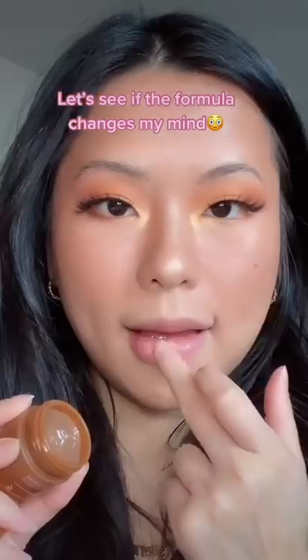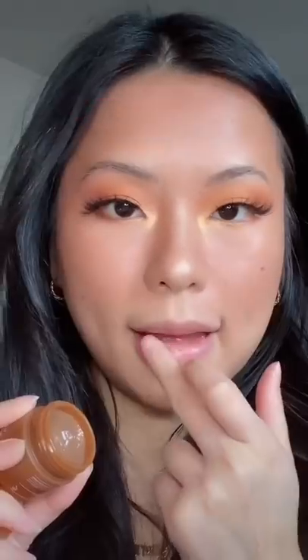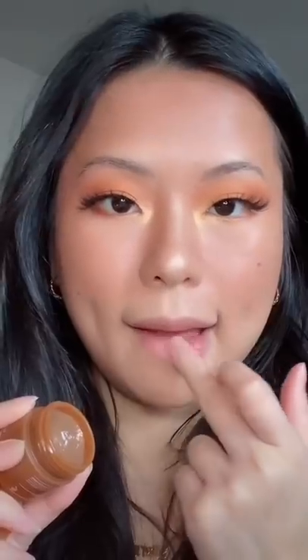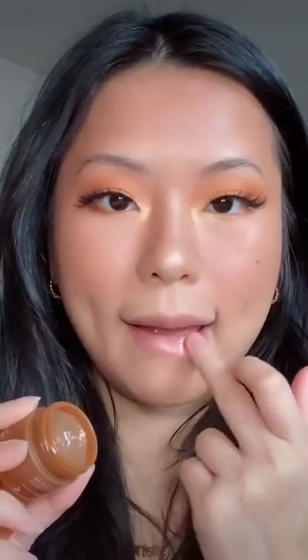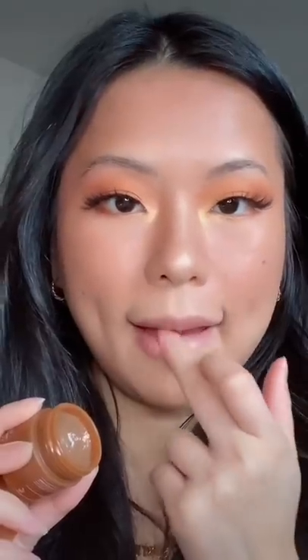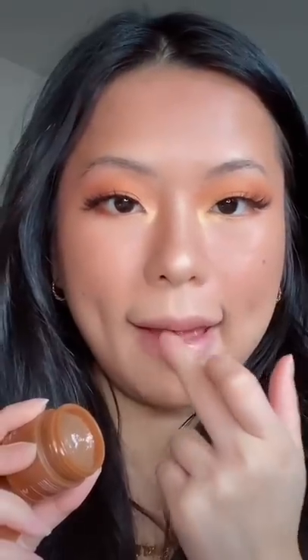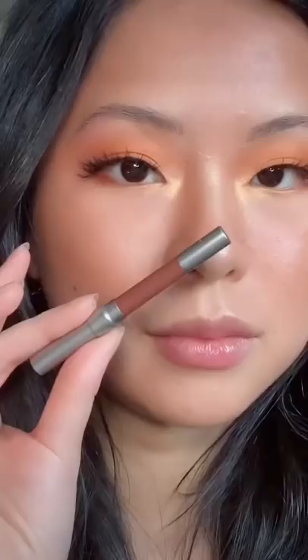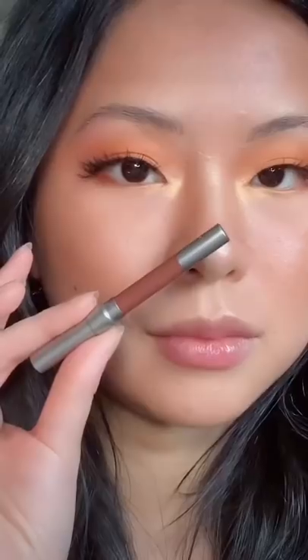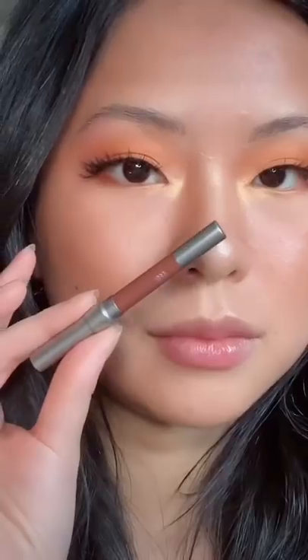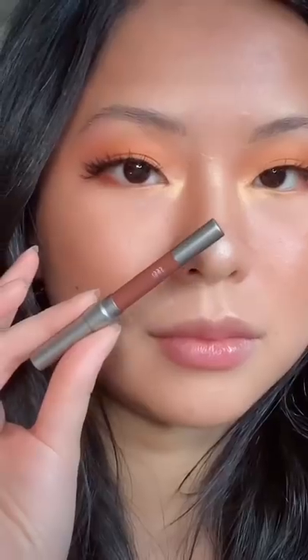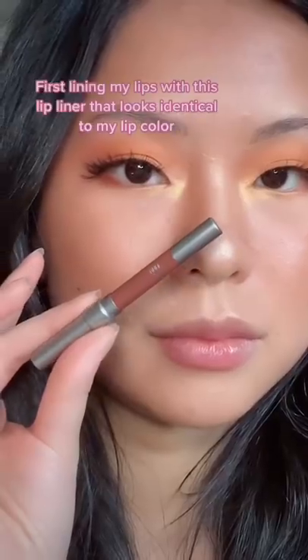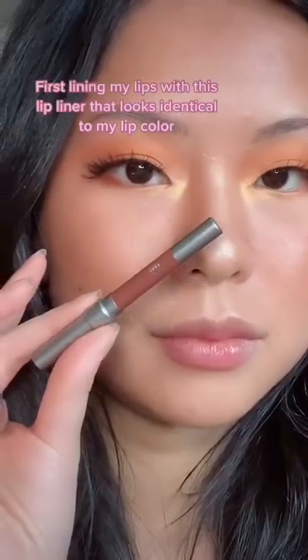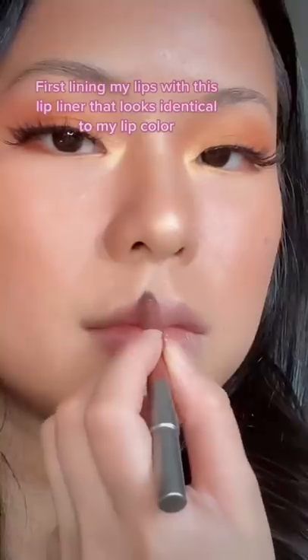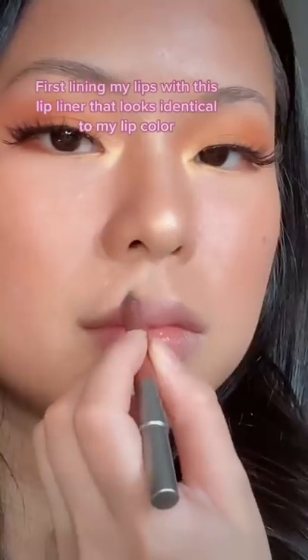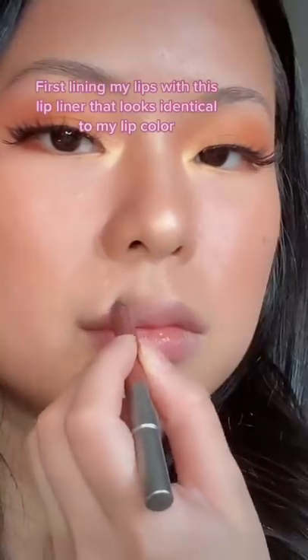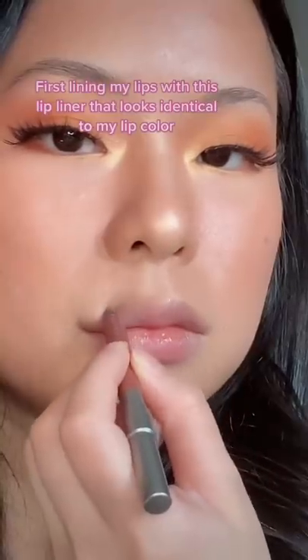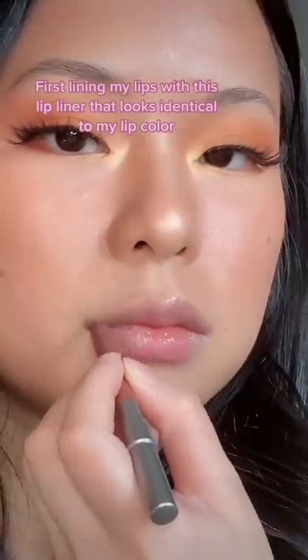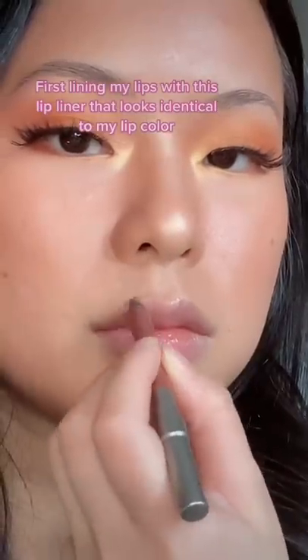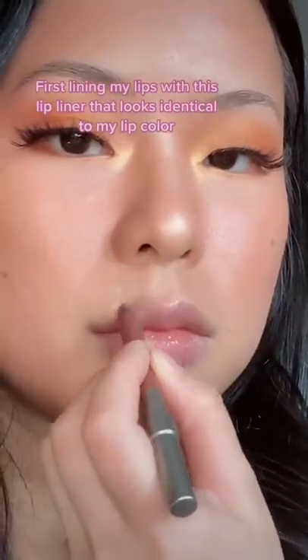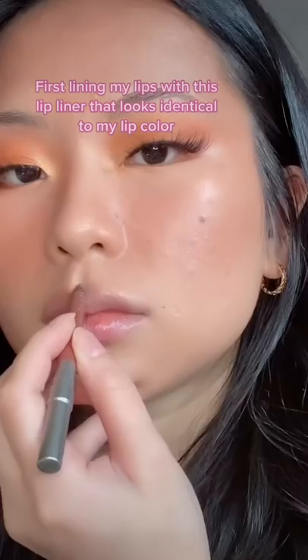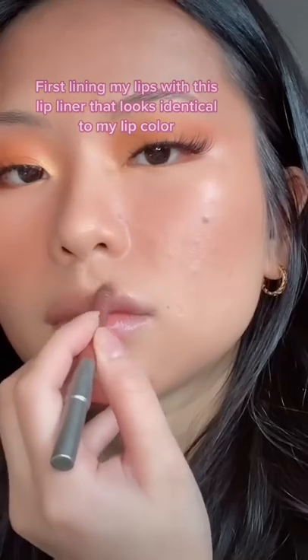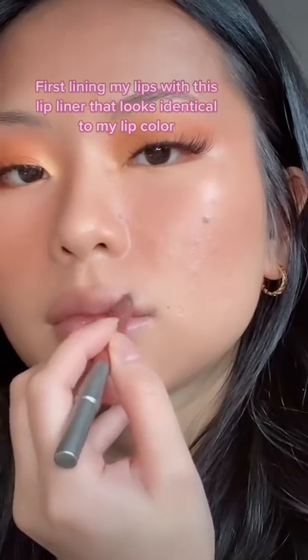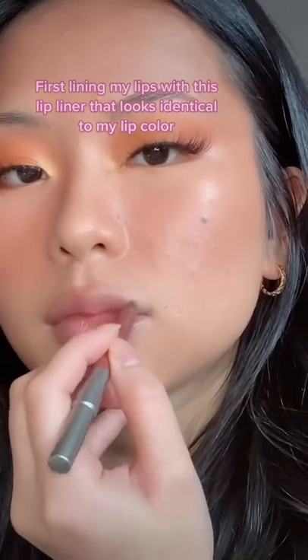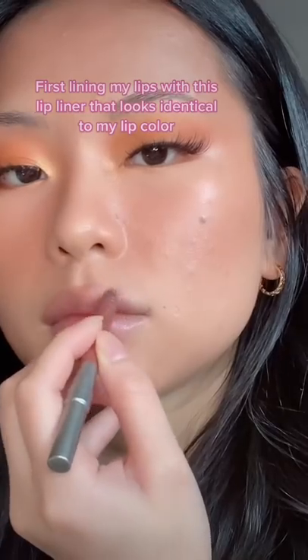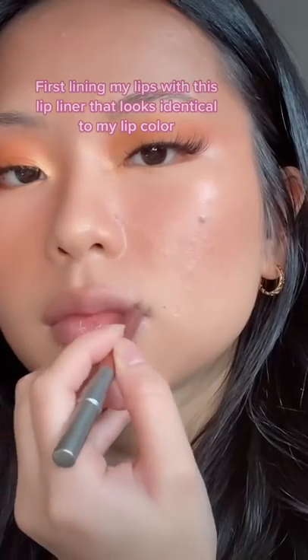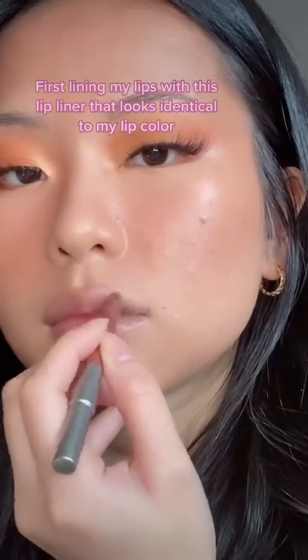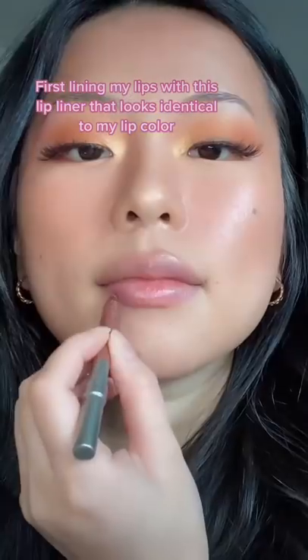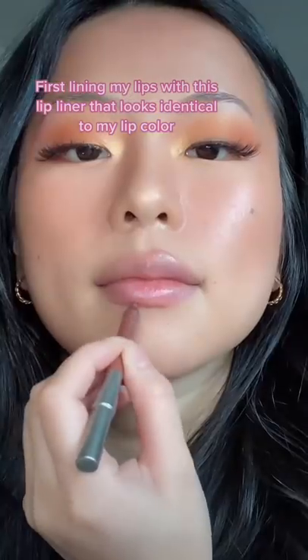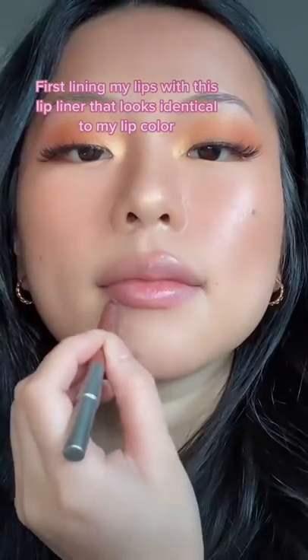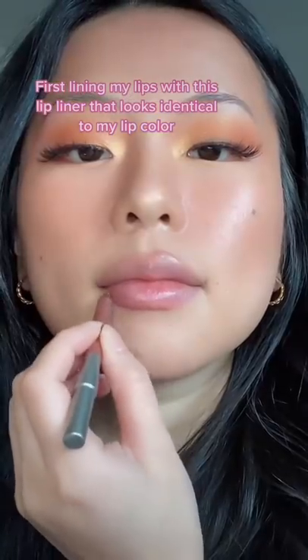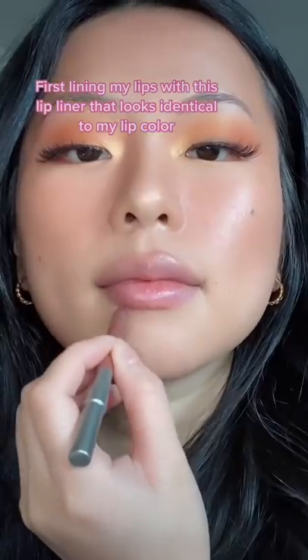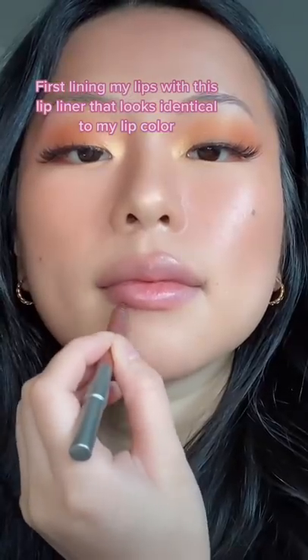Let's see if the formula changes my mind. When I first lined my lip, this lip liner looked identical to my actual lip color.